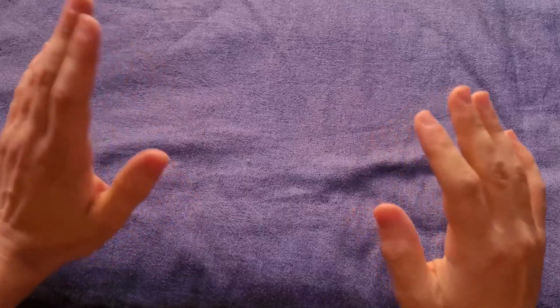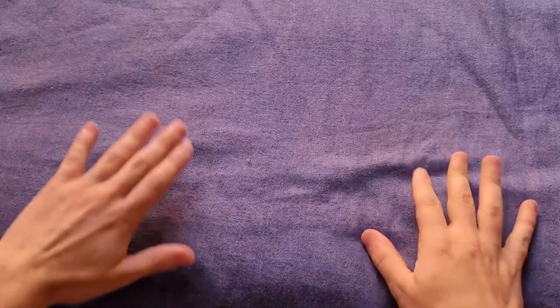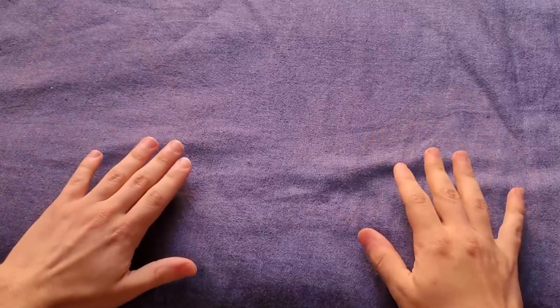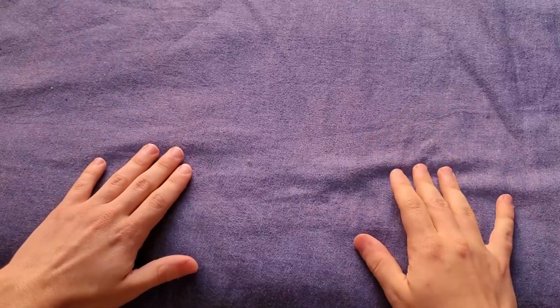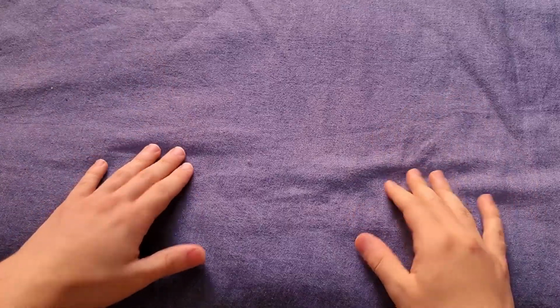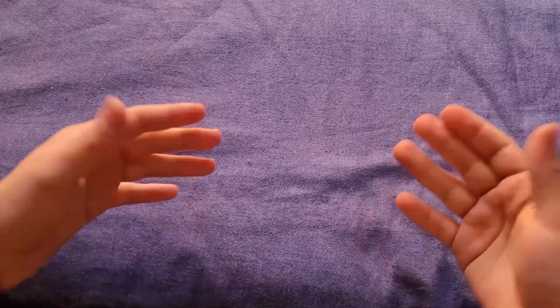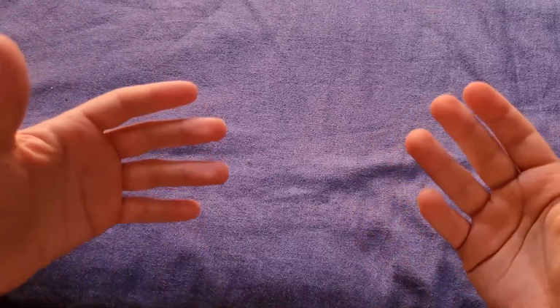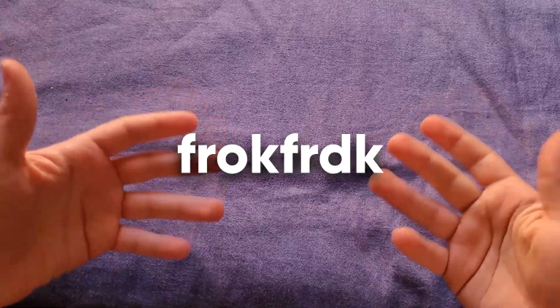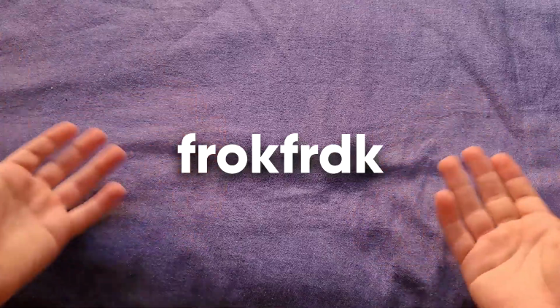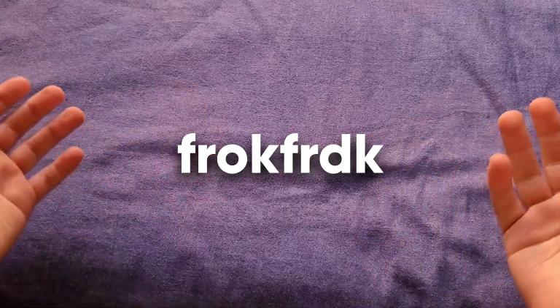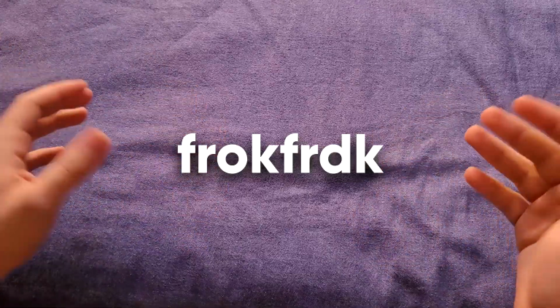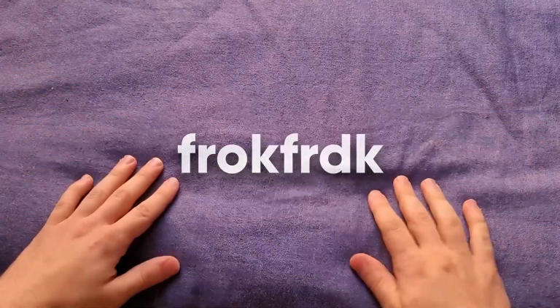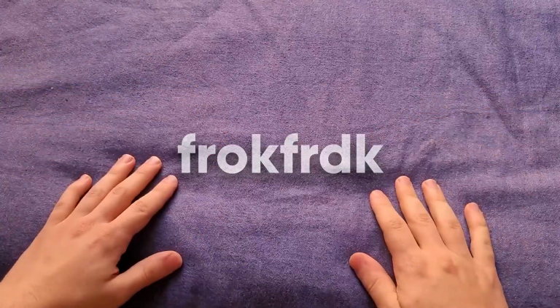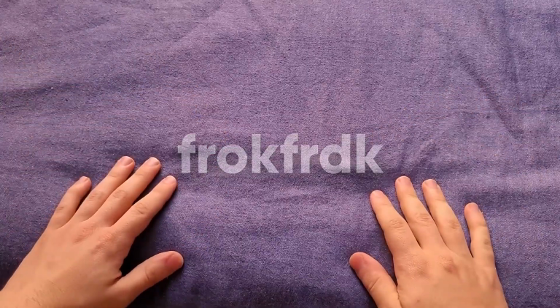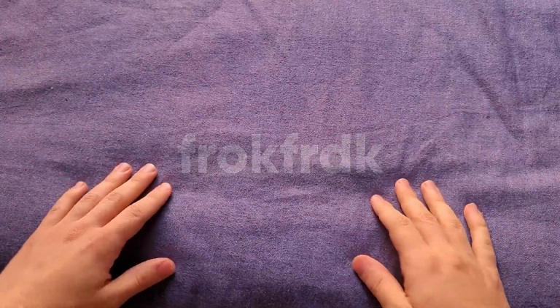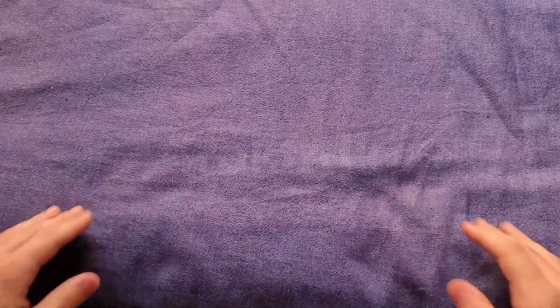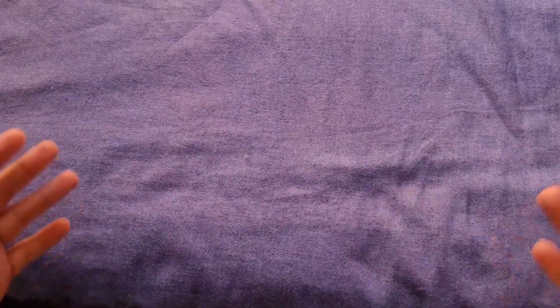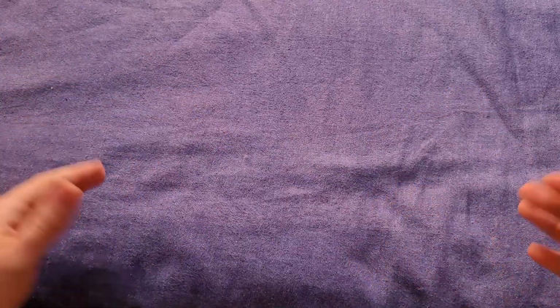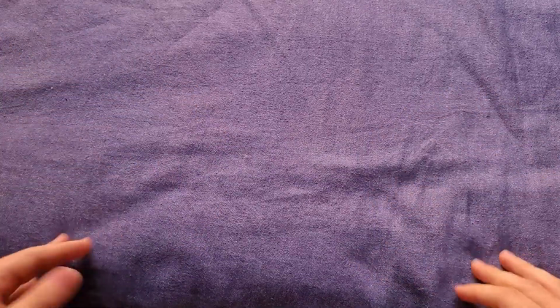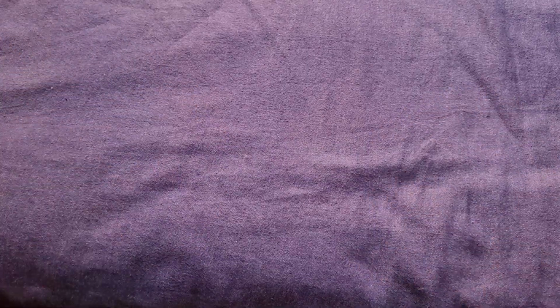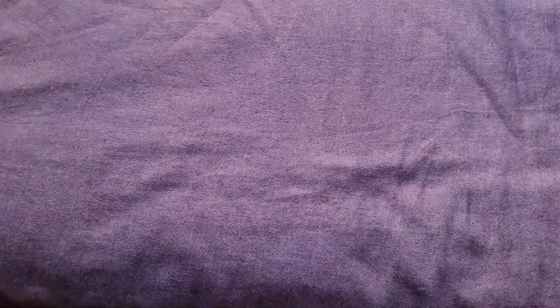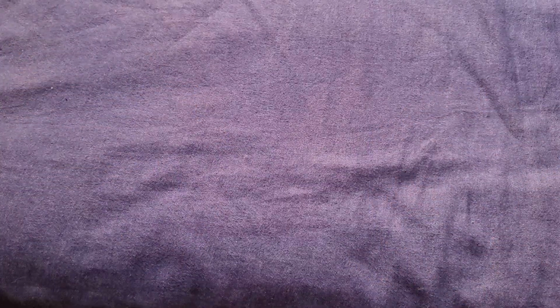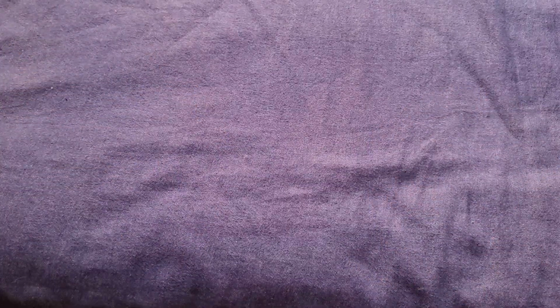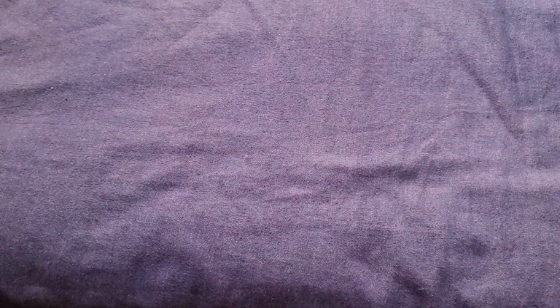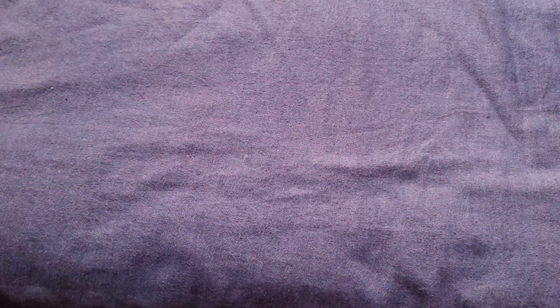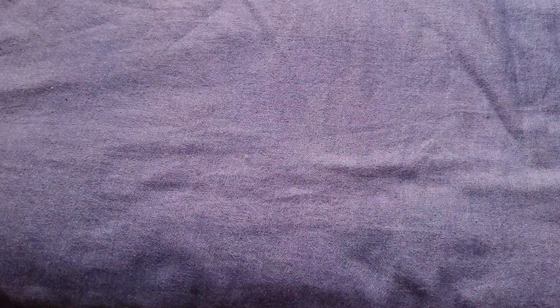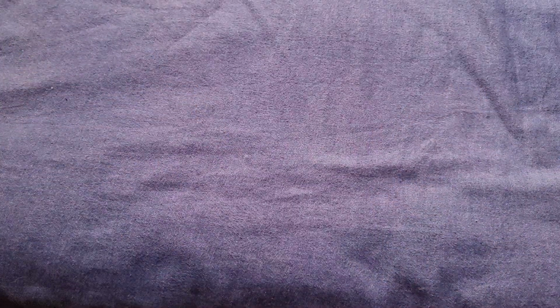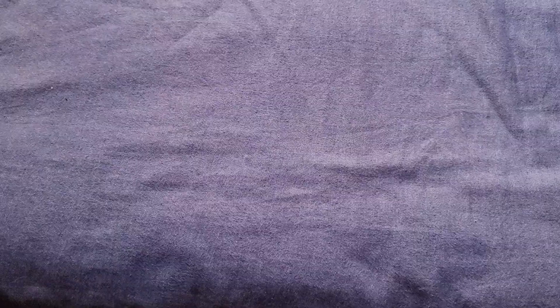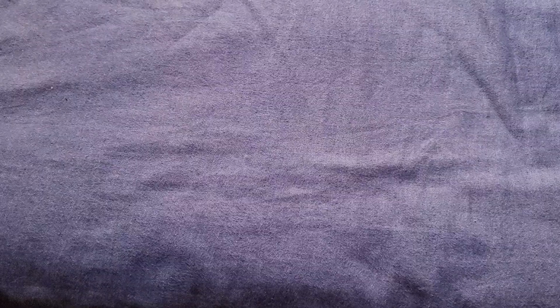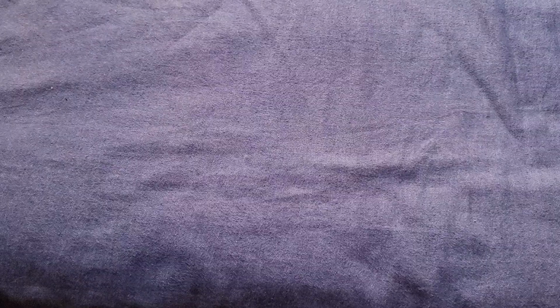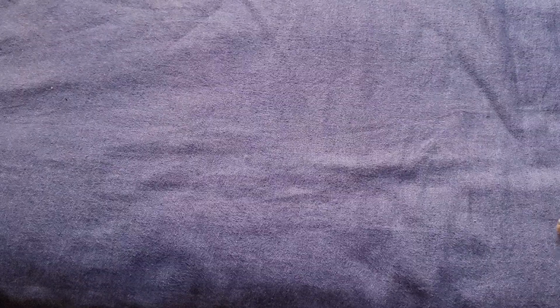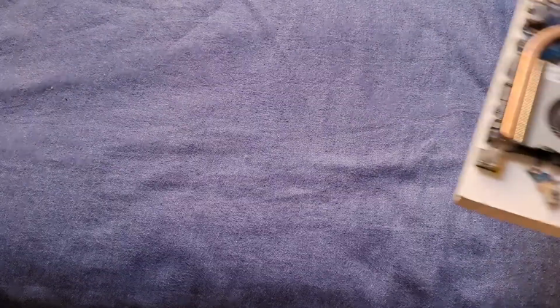What's up guys, it's Frockforduck. One day I got bored and I decided to make this.